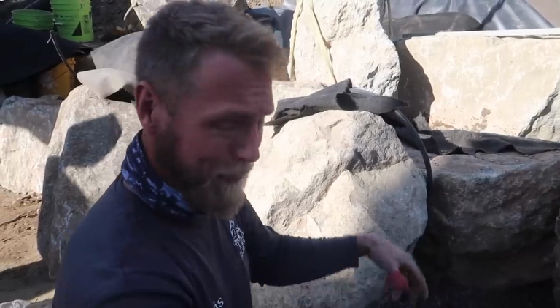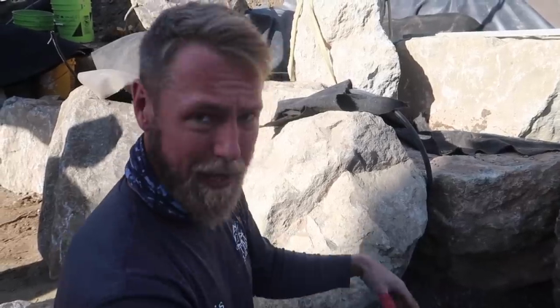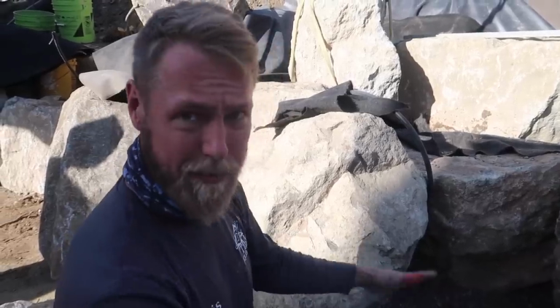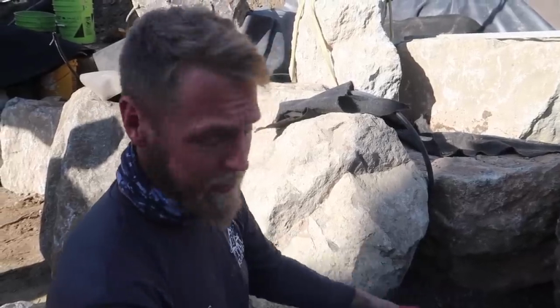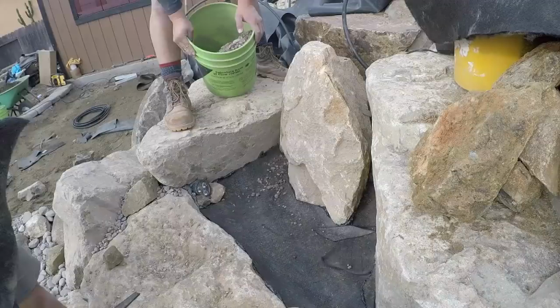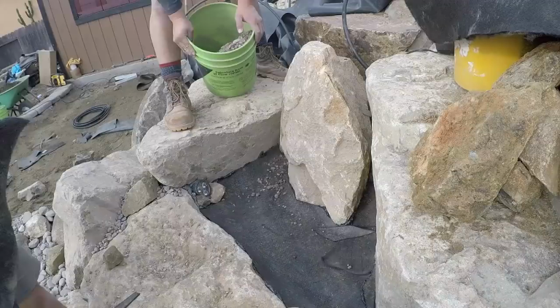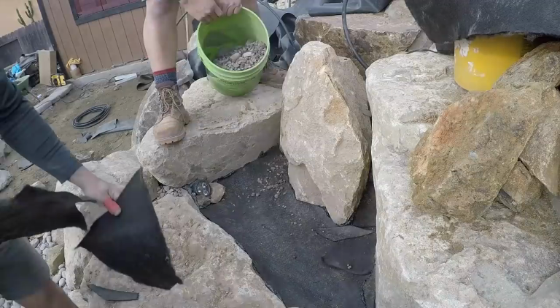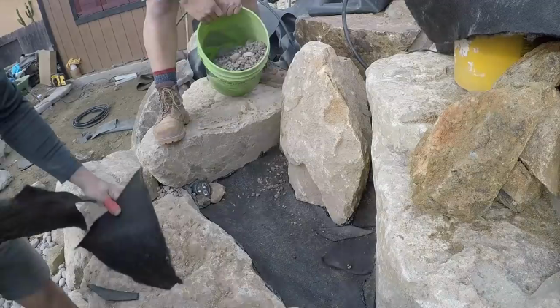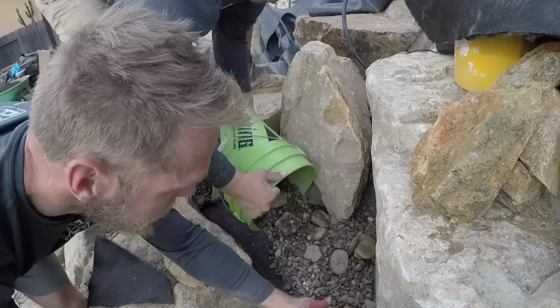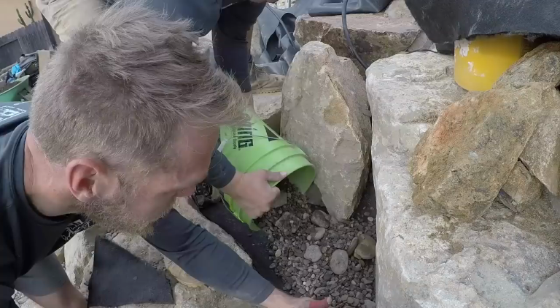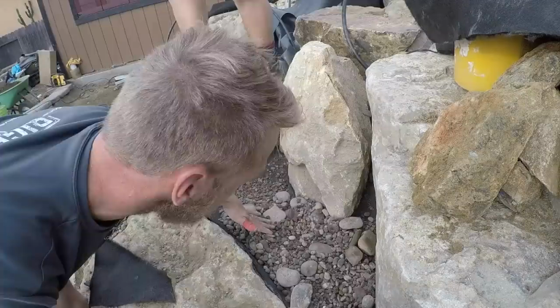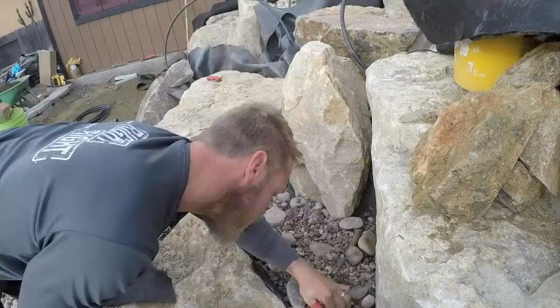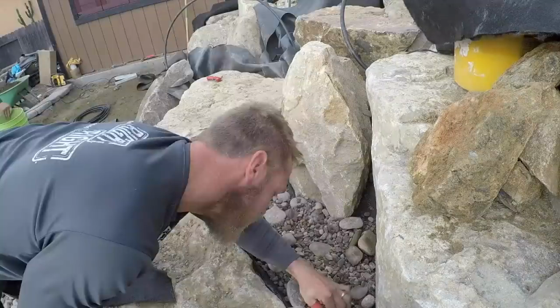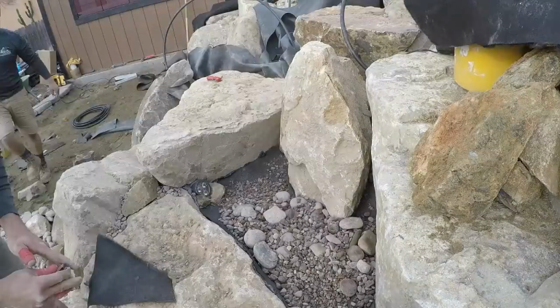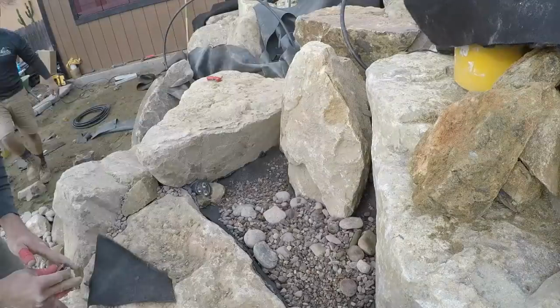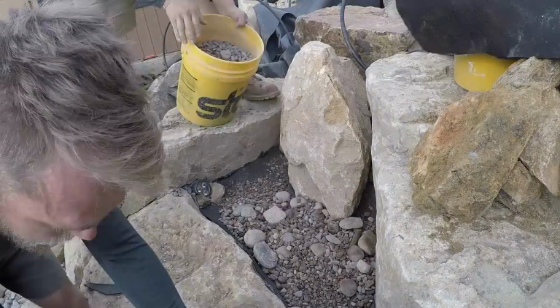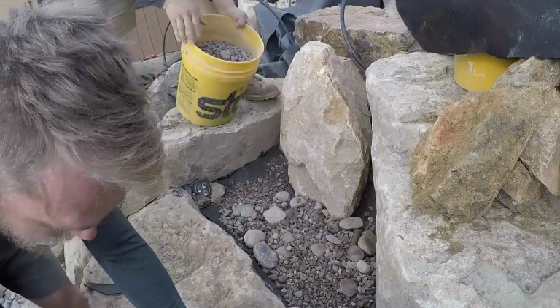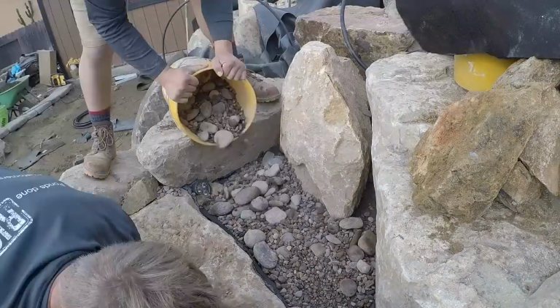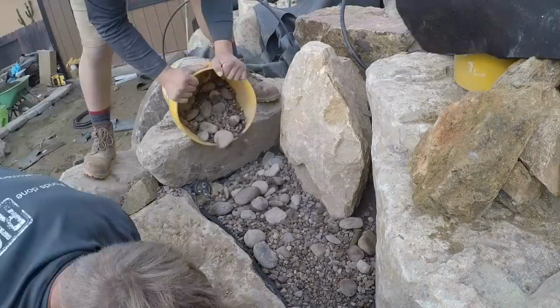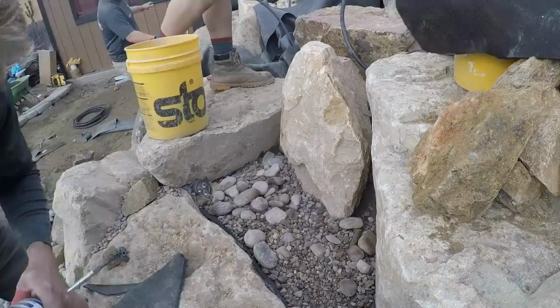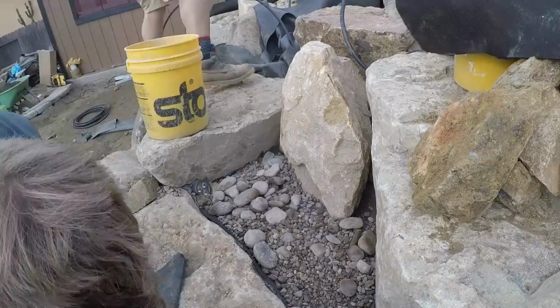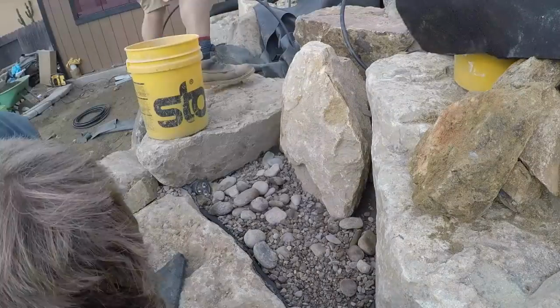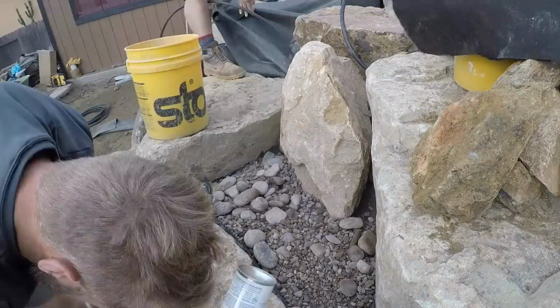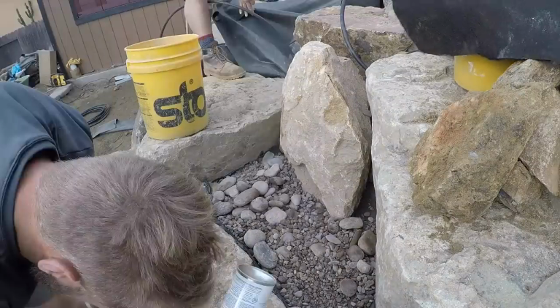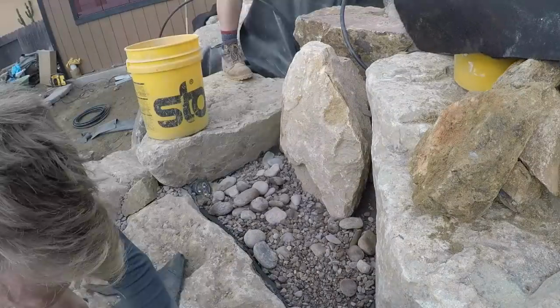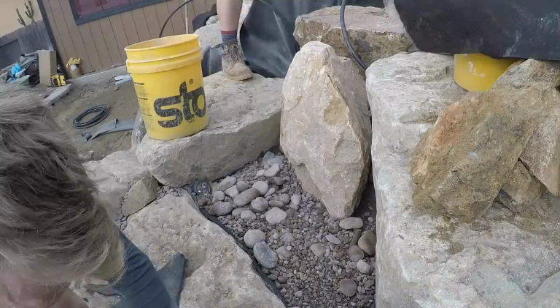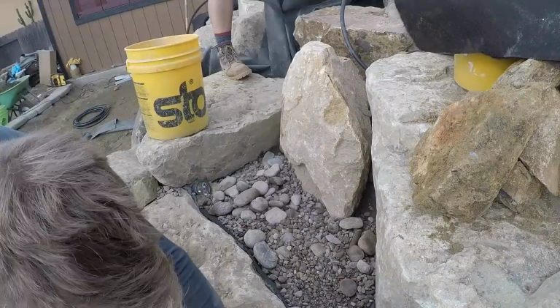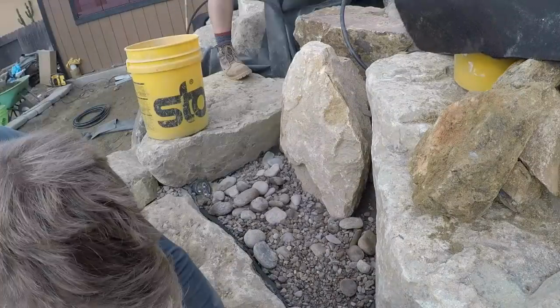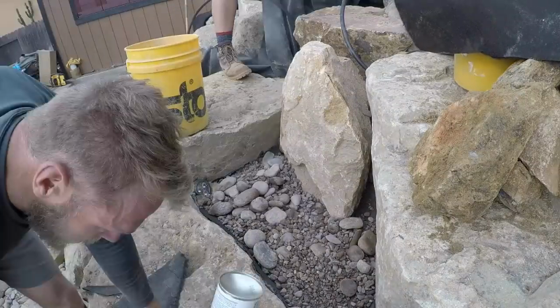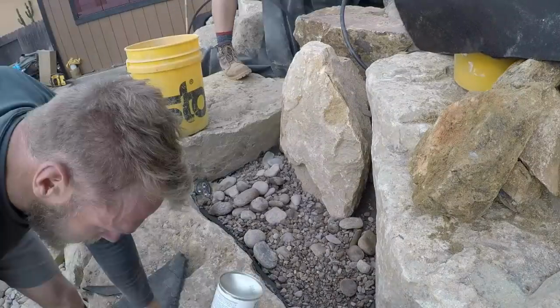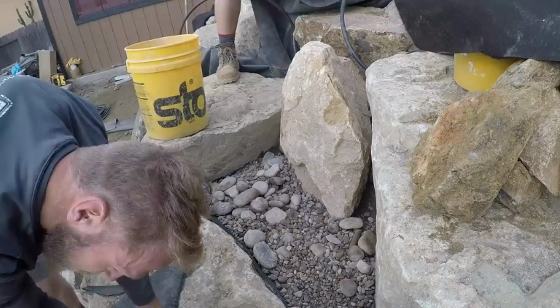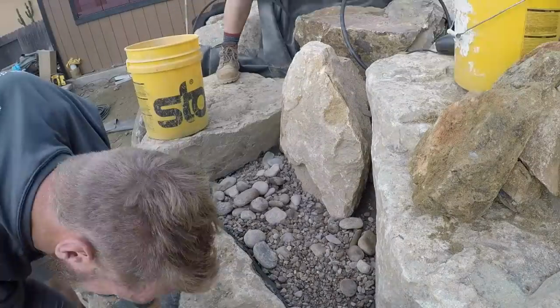Back behind the rocks, we're getting the water to travel over the top of the rocks the way we wanted to. All I'm doing is just sealing up basically this false bottom.